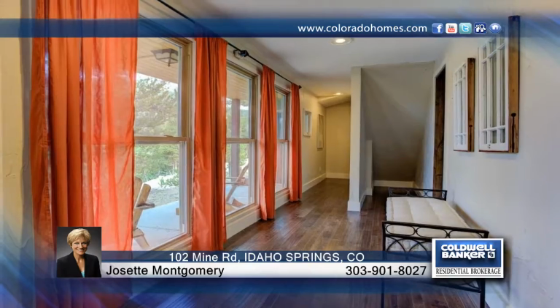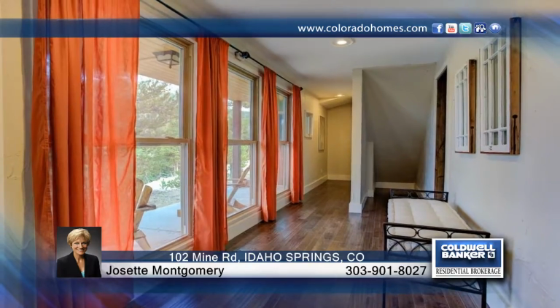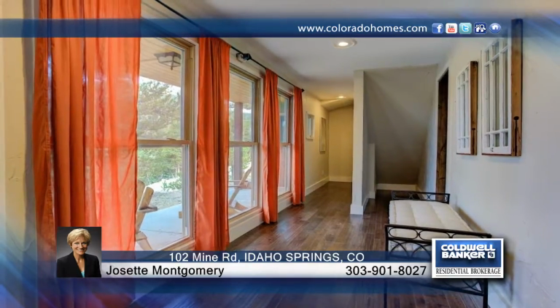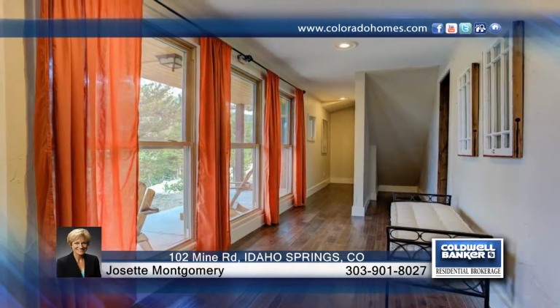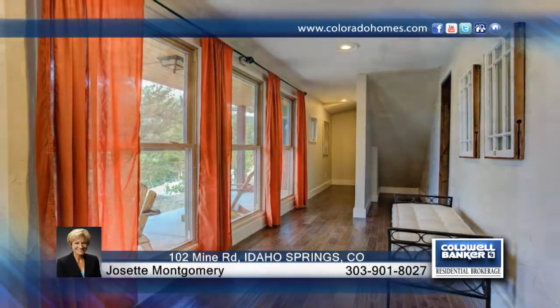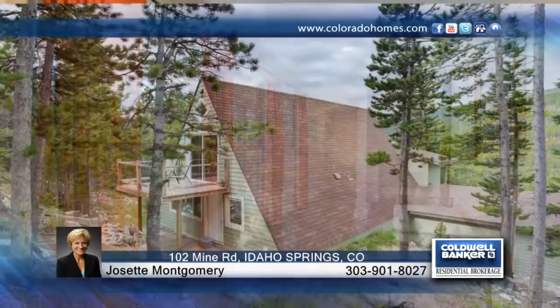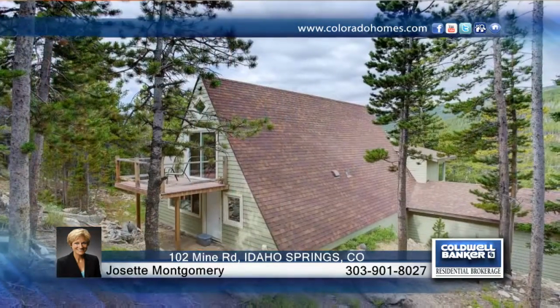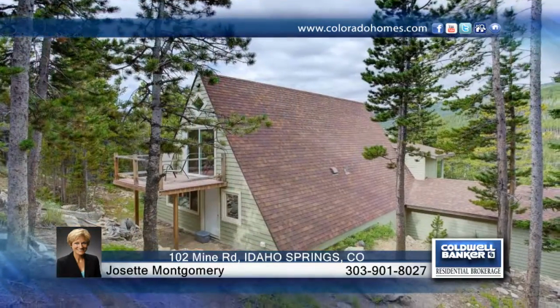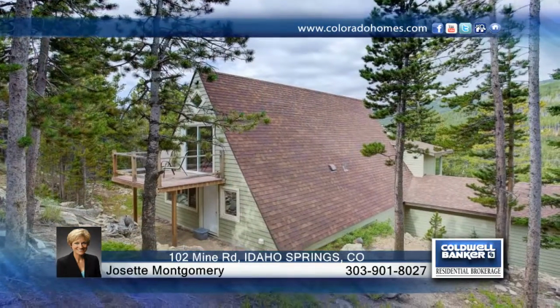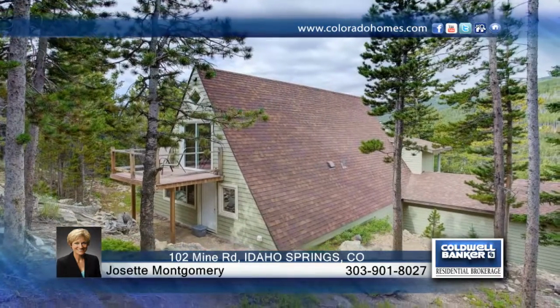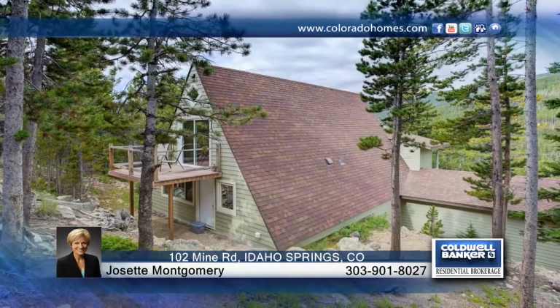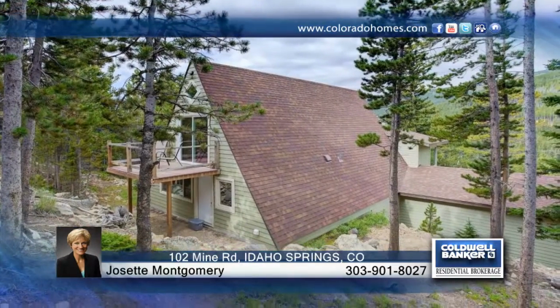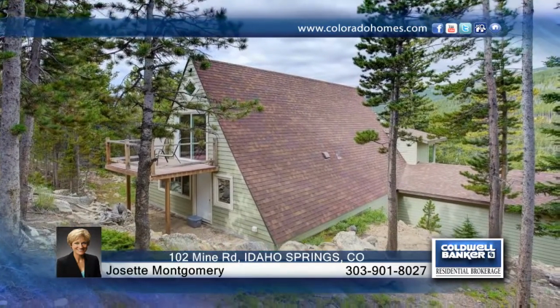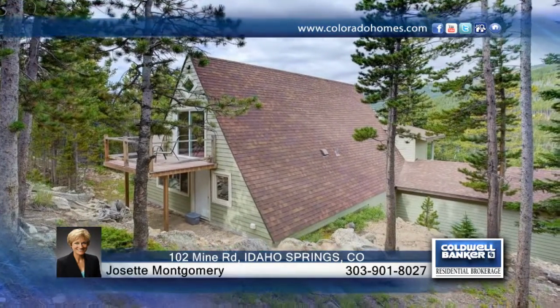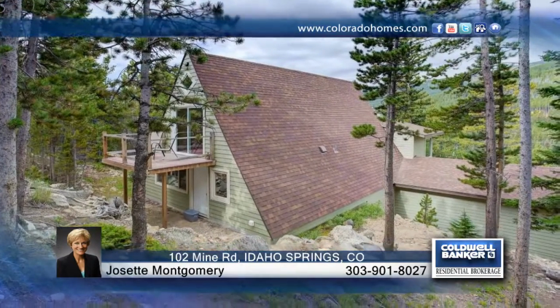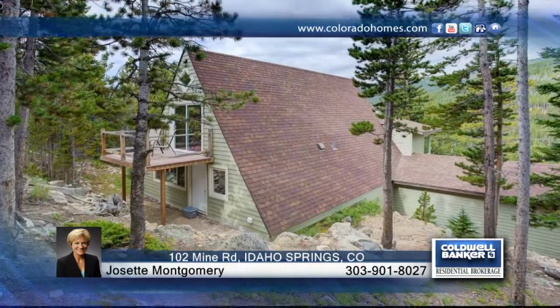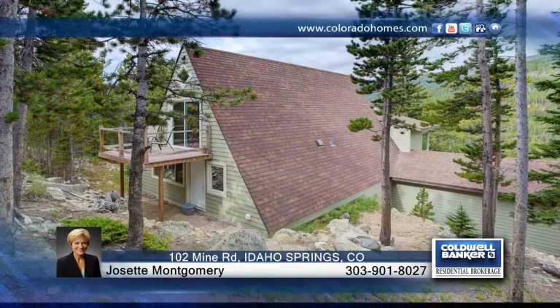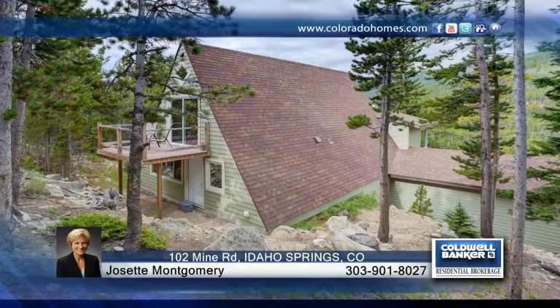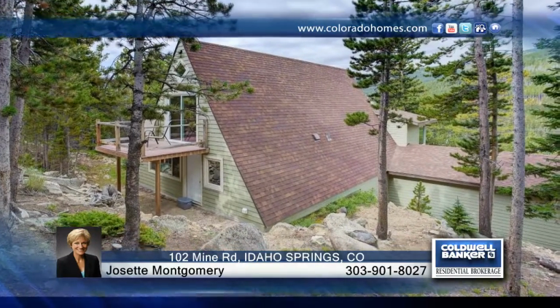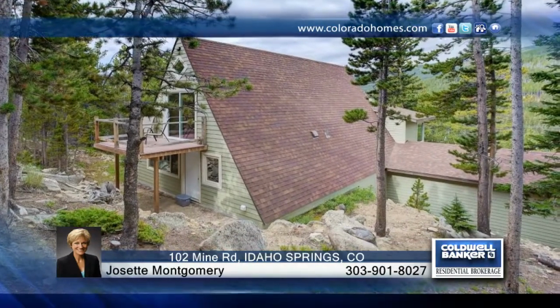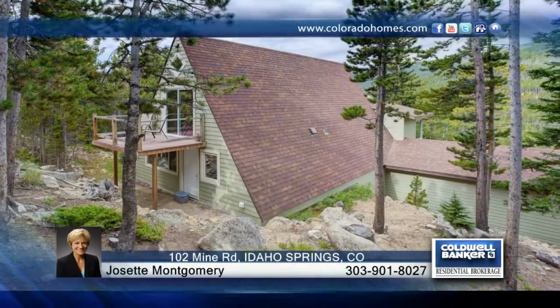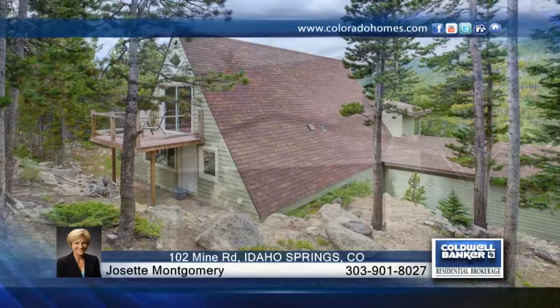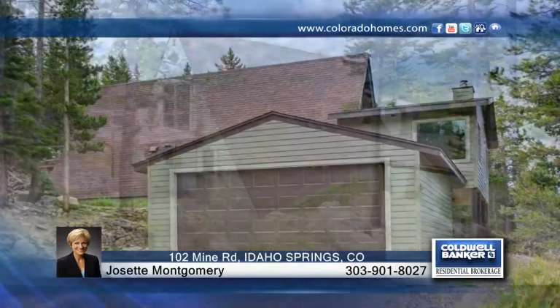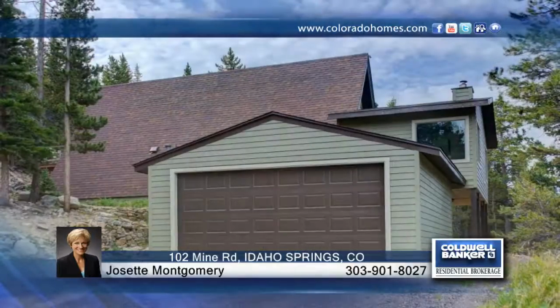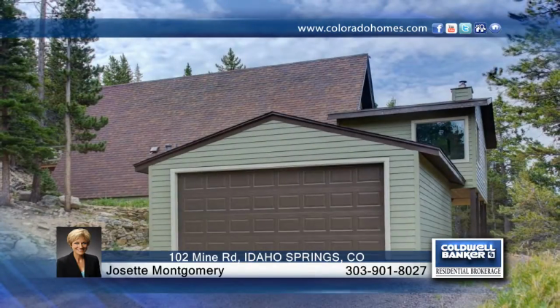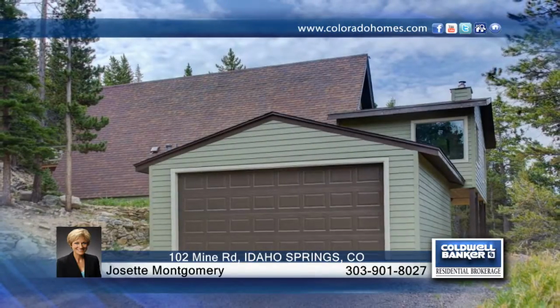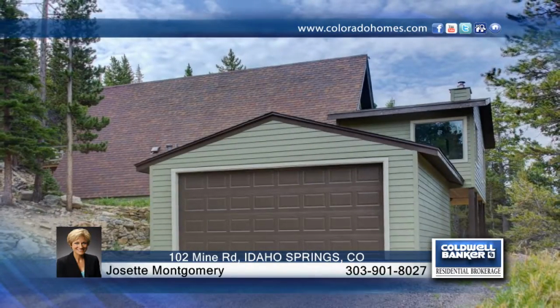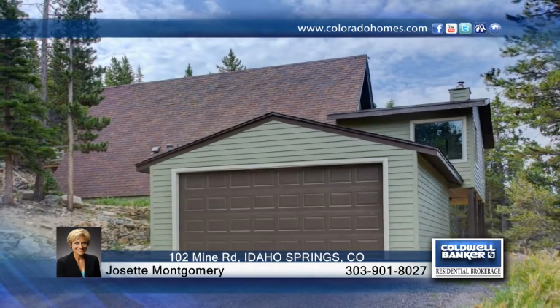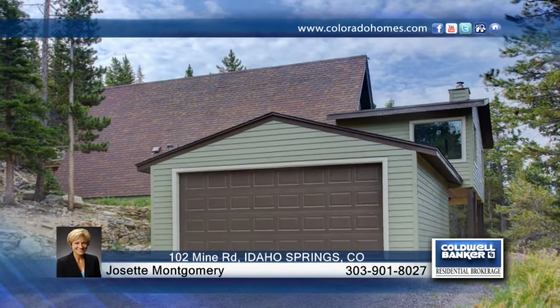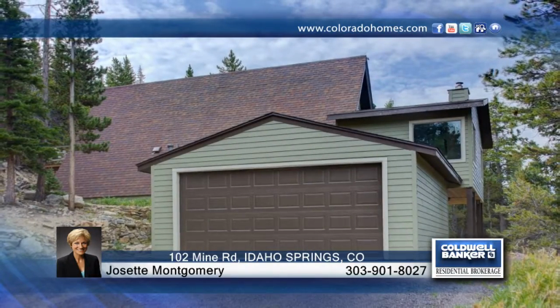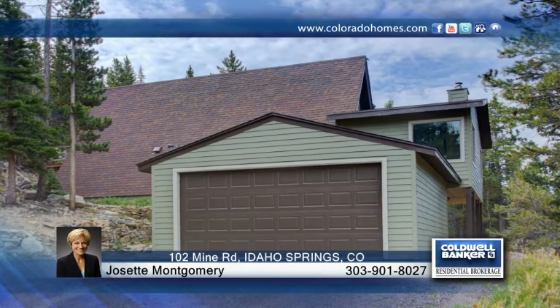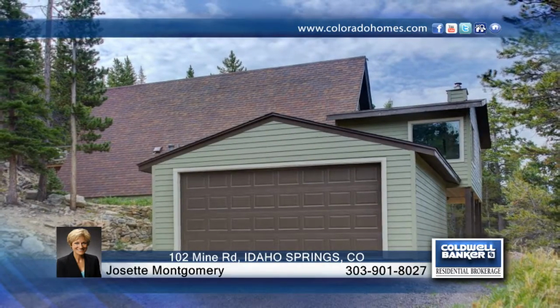Josette Montgomery has the keys and would love to show you everything that this home has to offer. Call now to schedule your private showing before this home is gone.